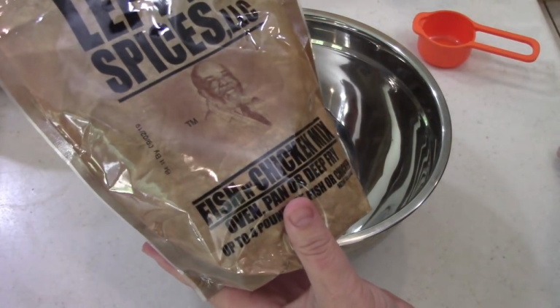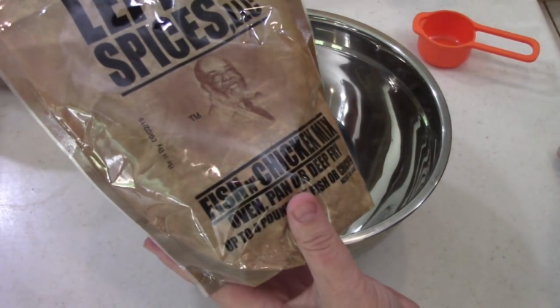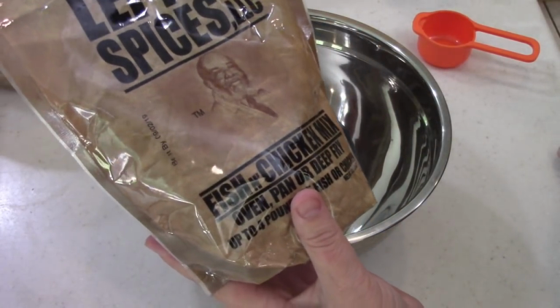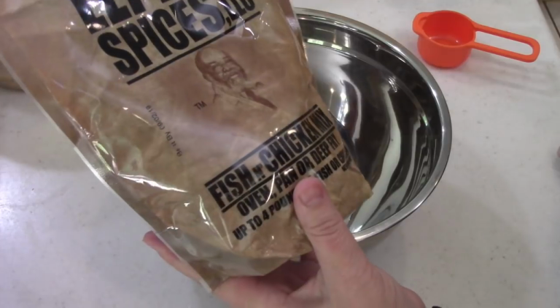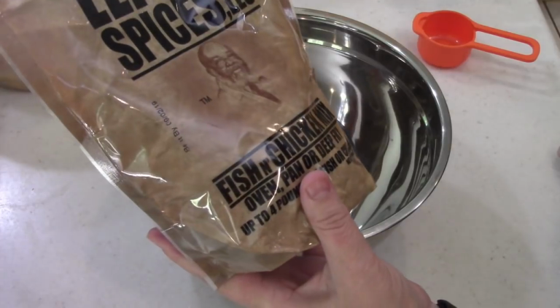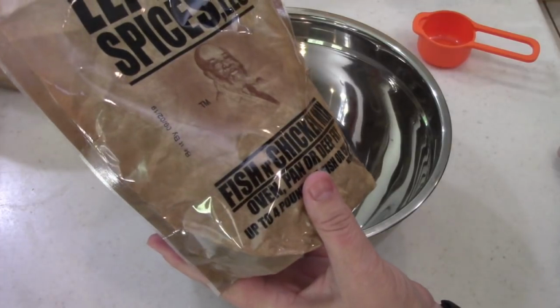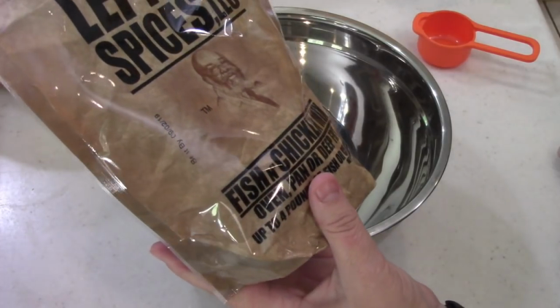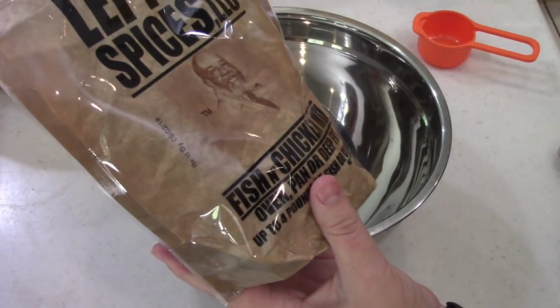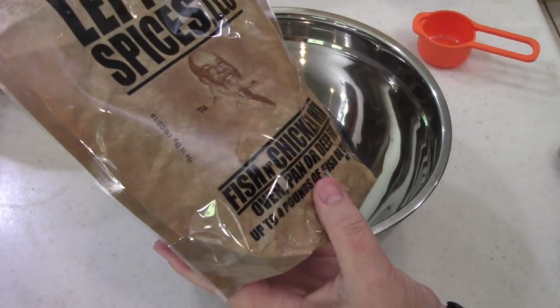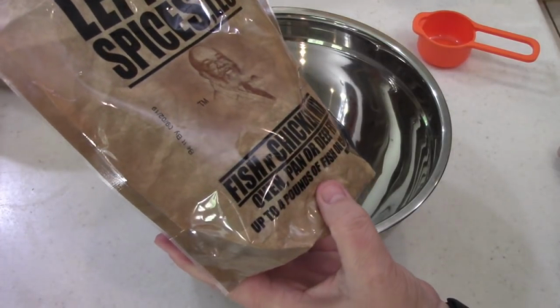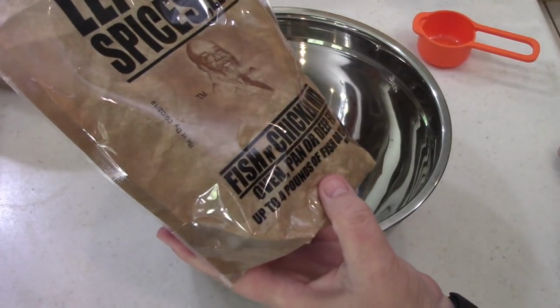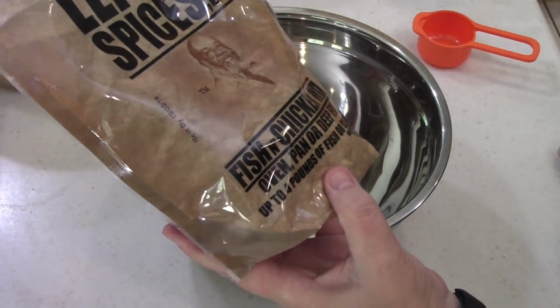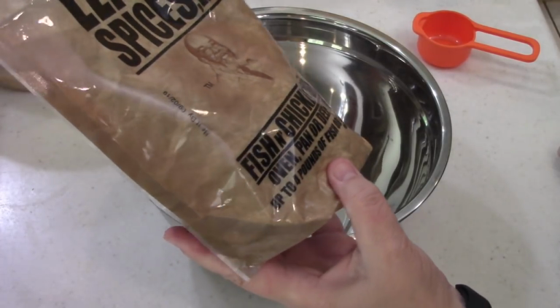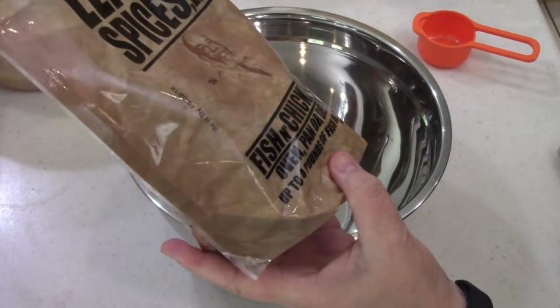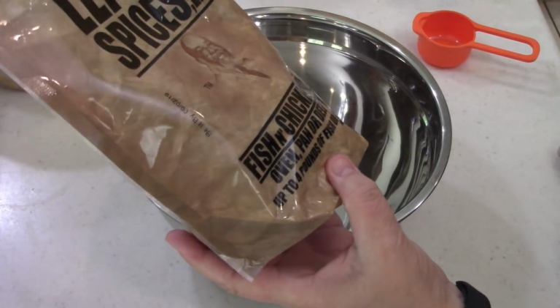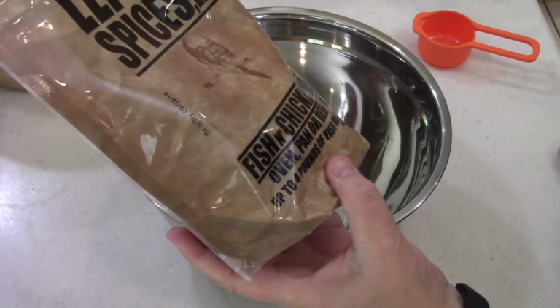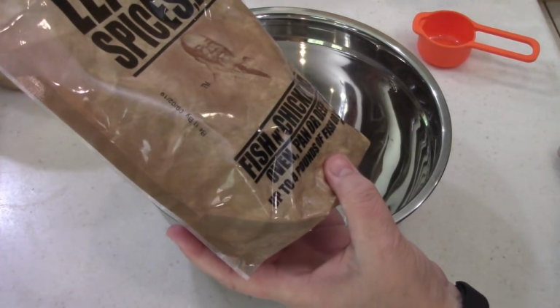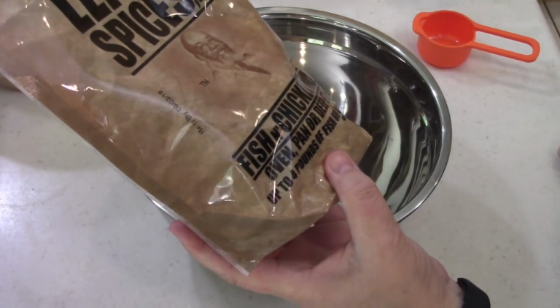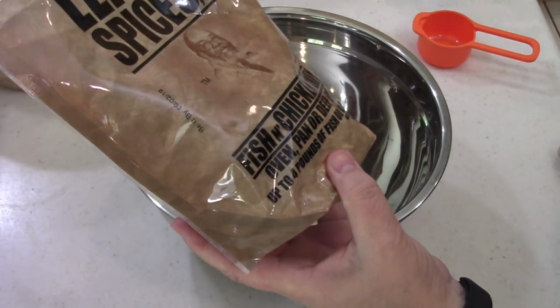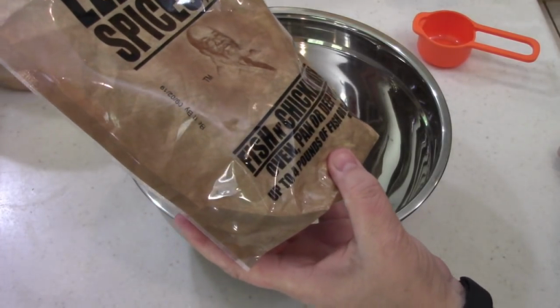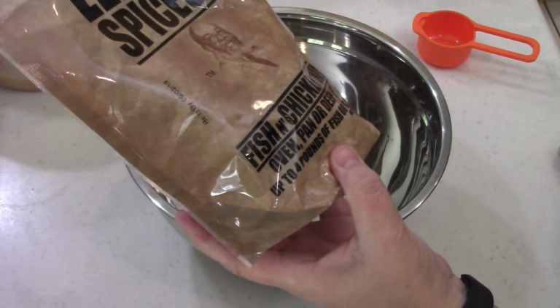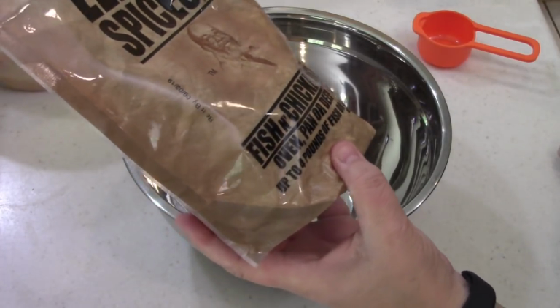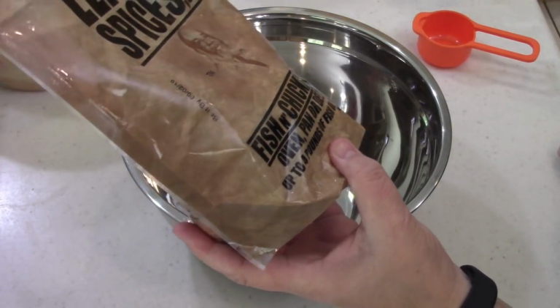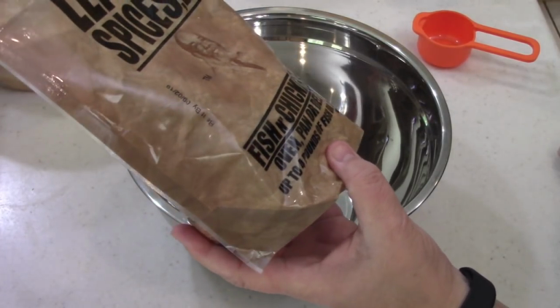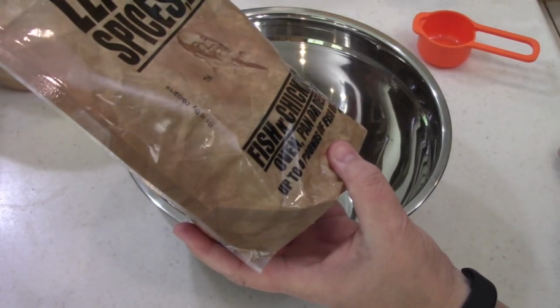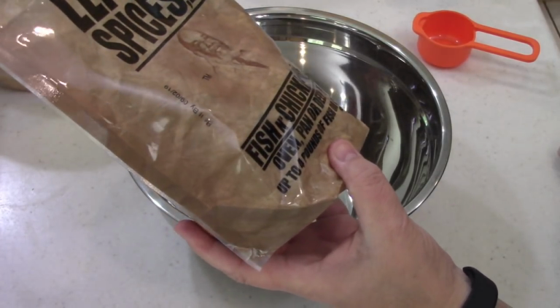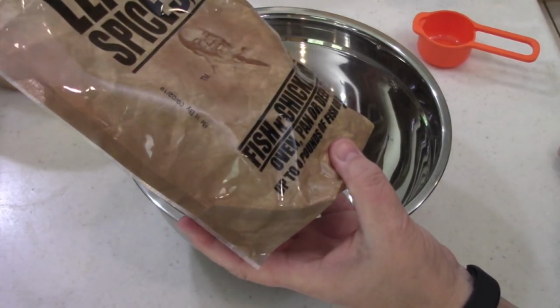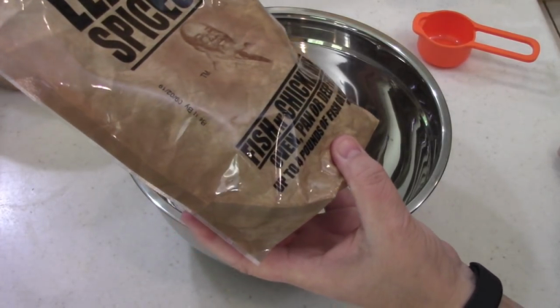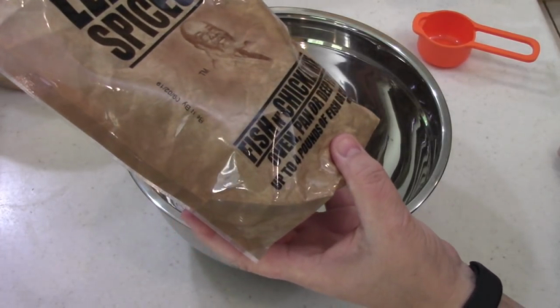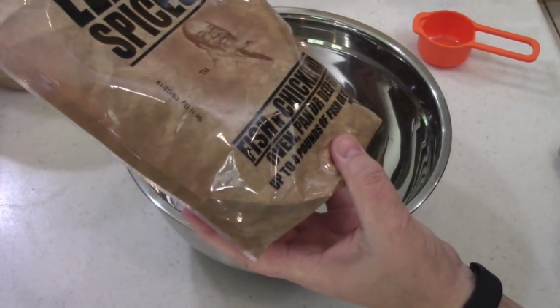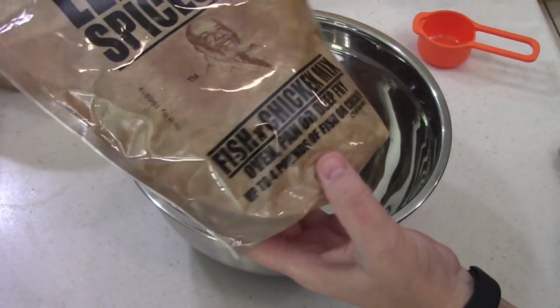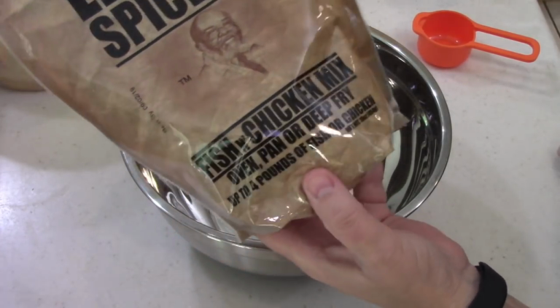Lefty's Spice LLC fish and chicken mix. Oven, pan, or deep fry.